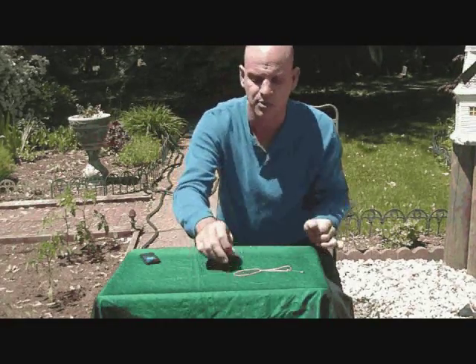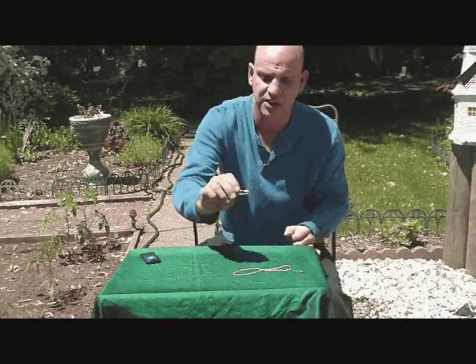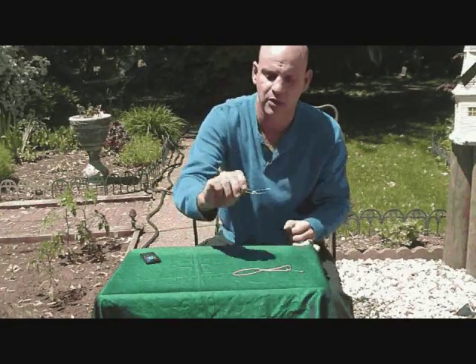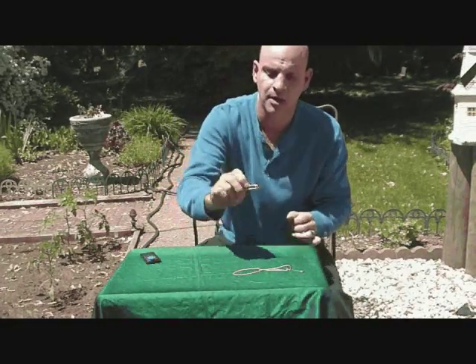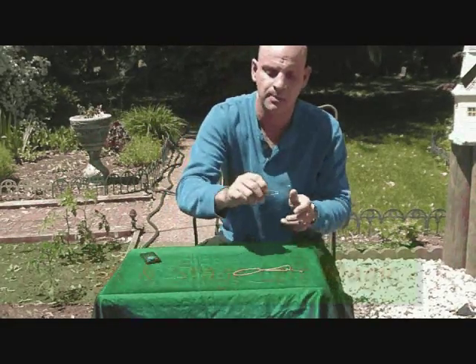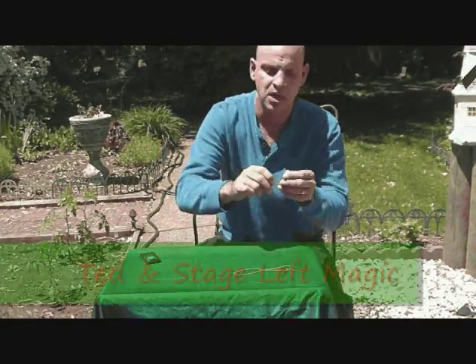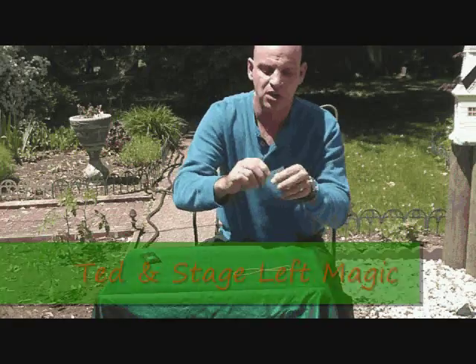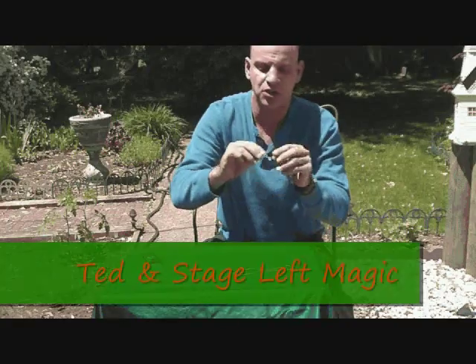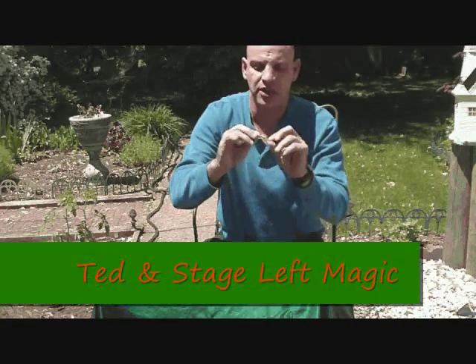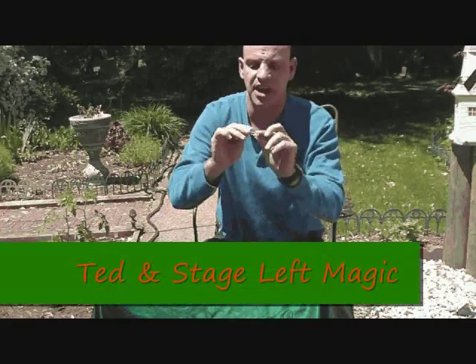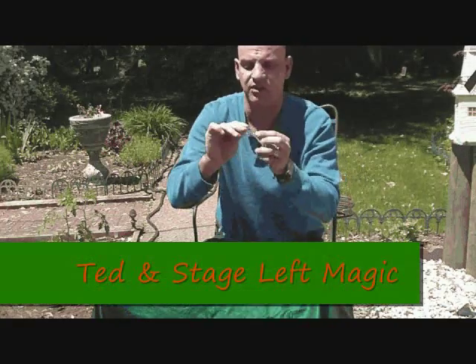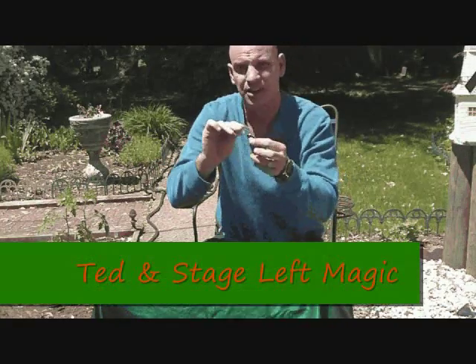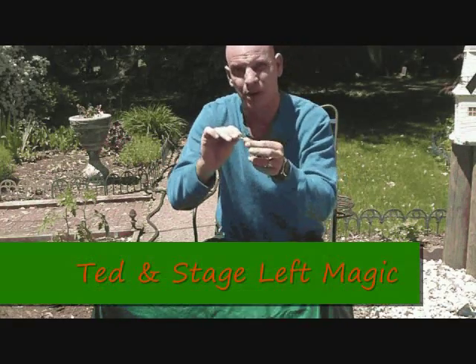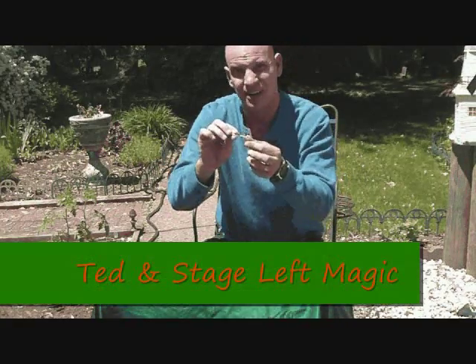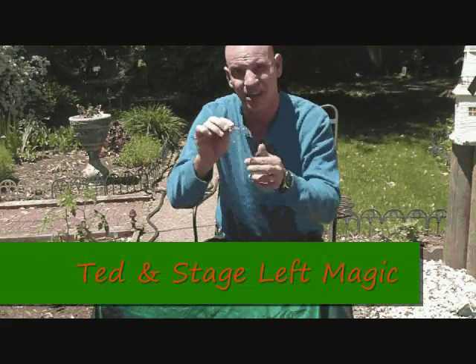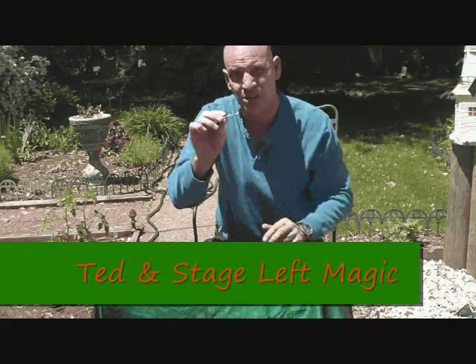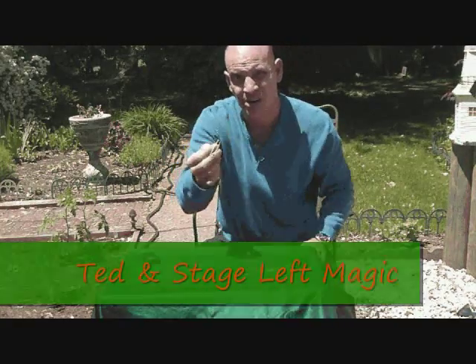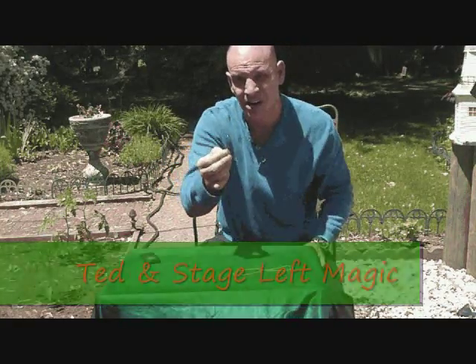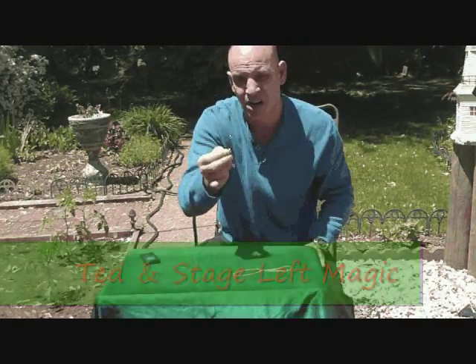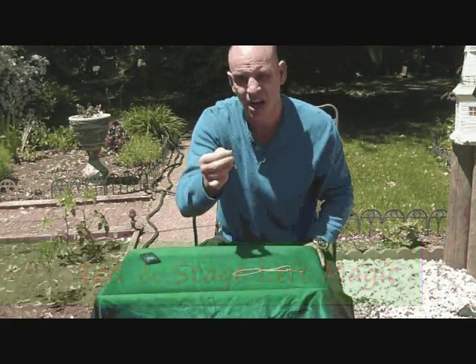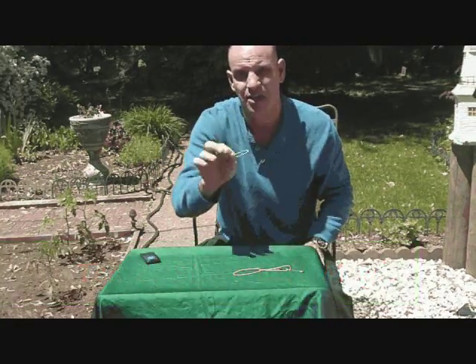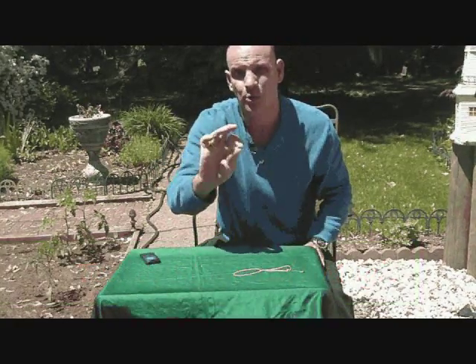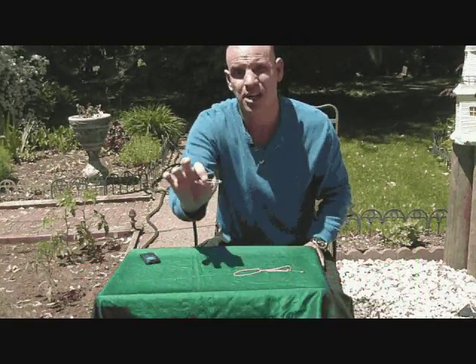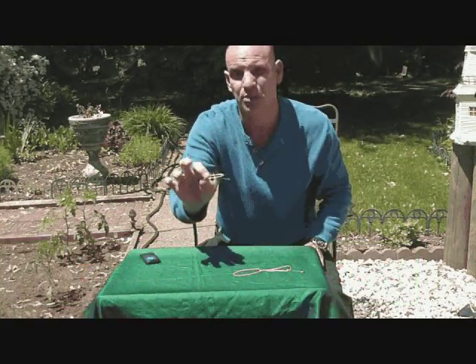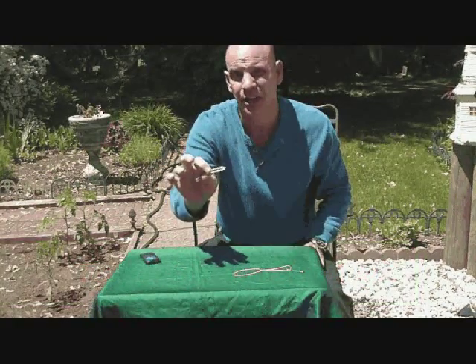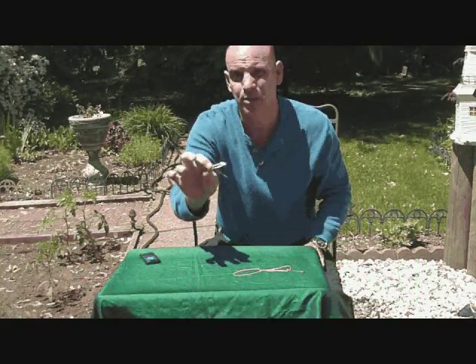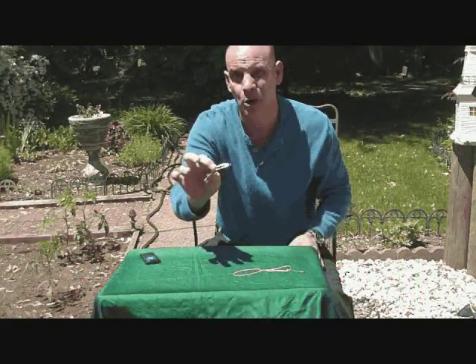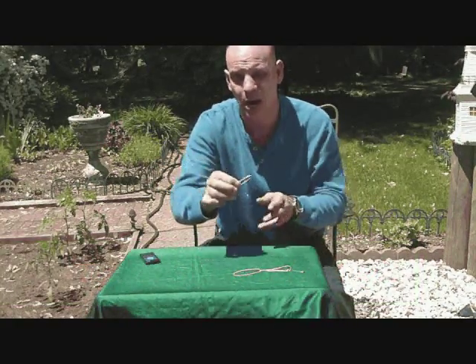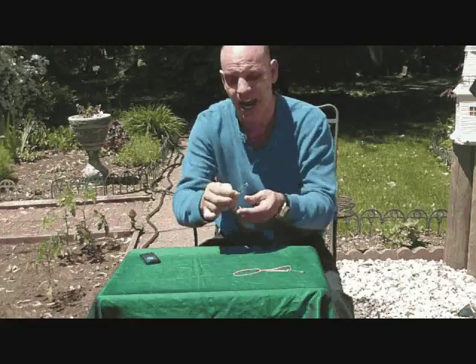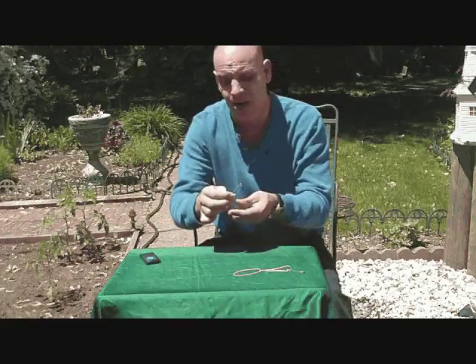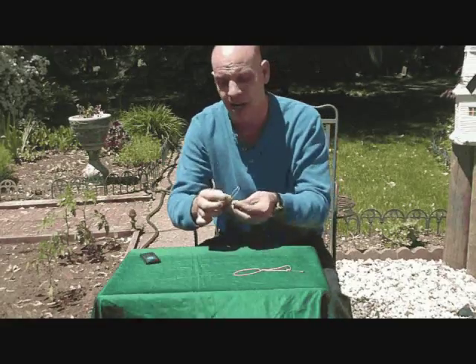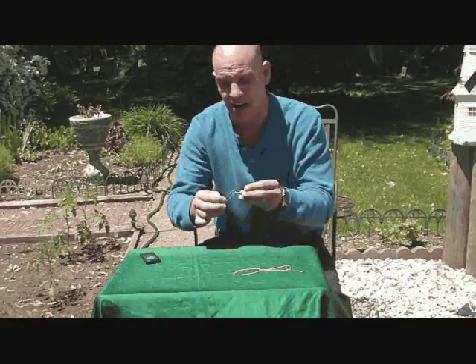You can pick that right up, show that they have linked right together, and they will be completely blown away and amazed.